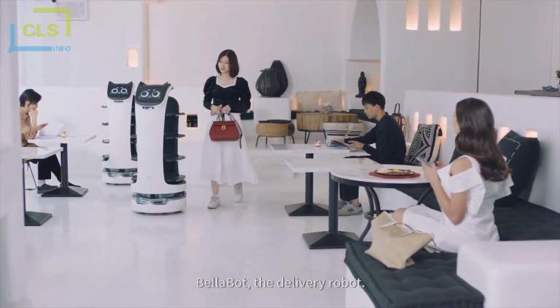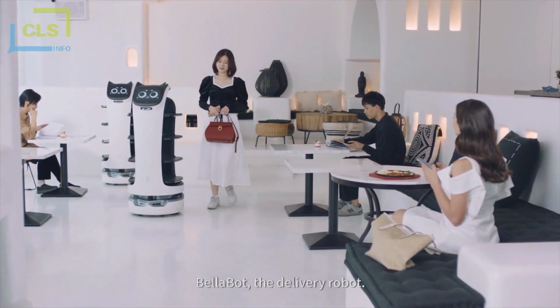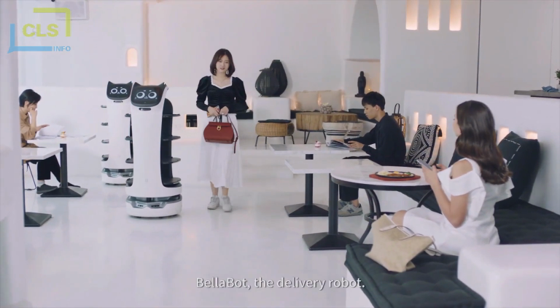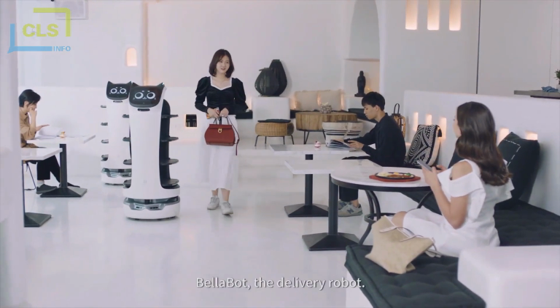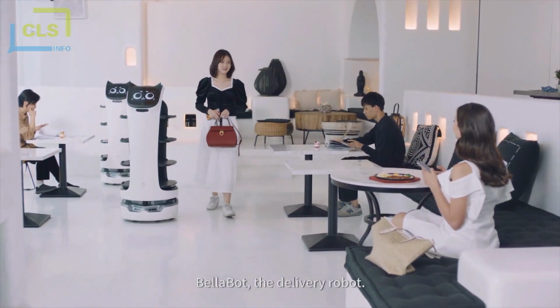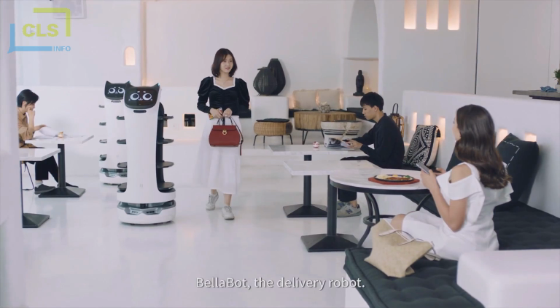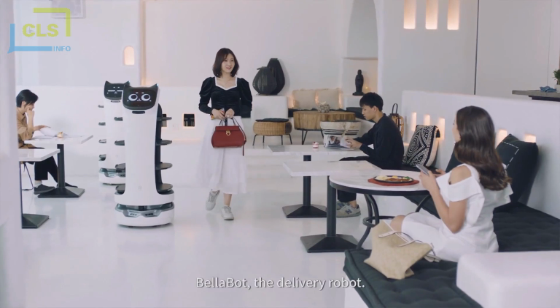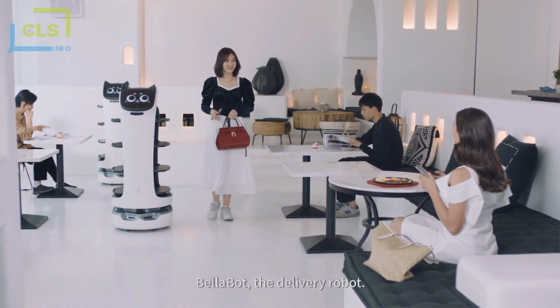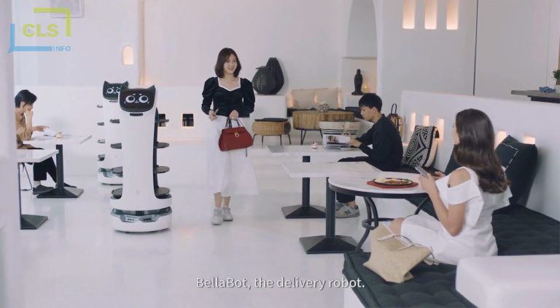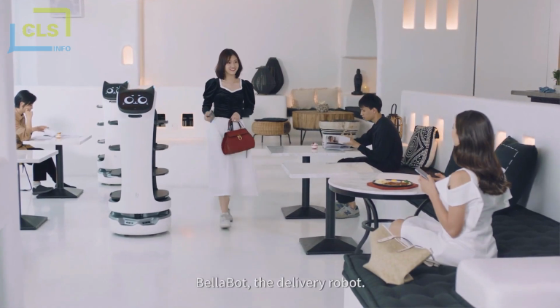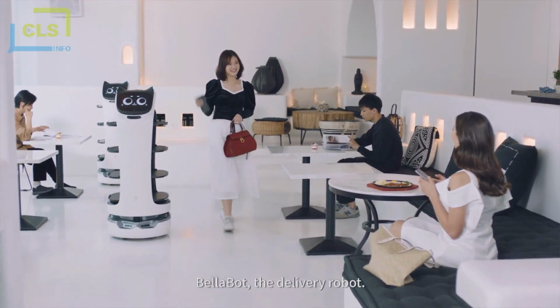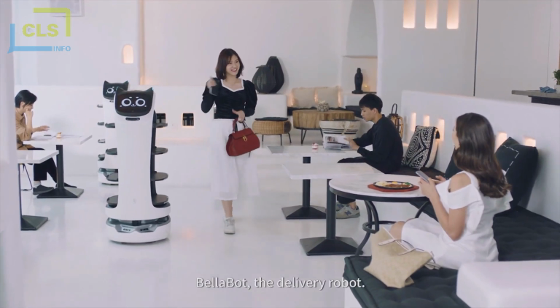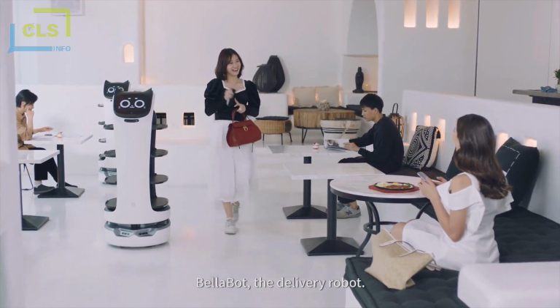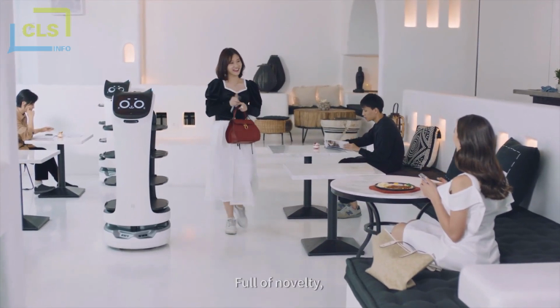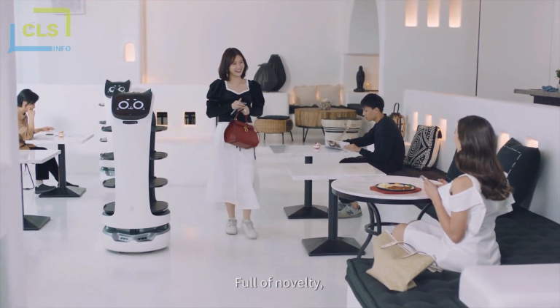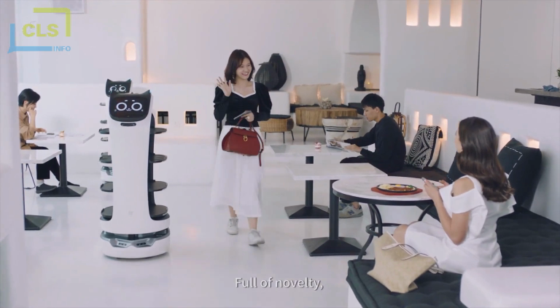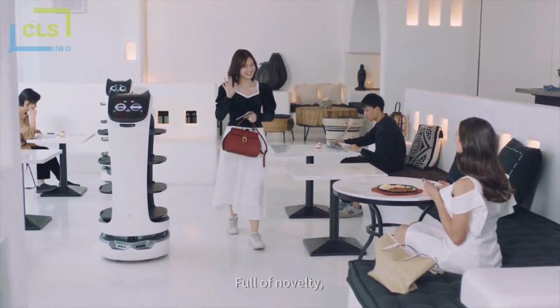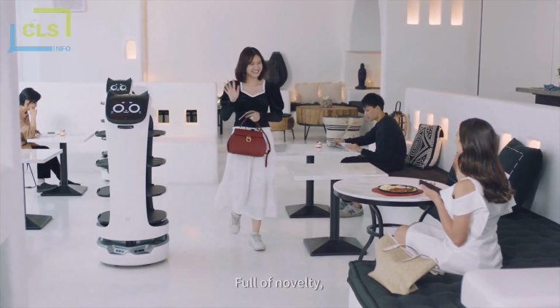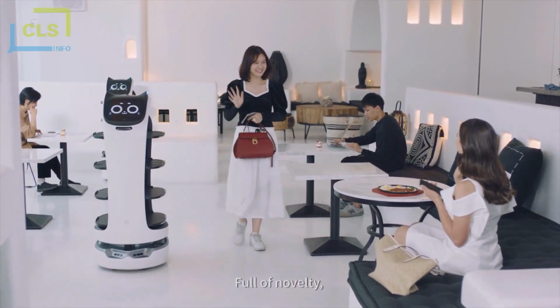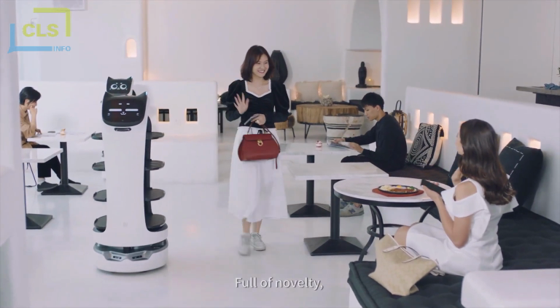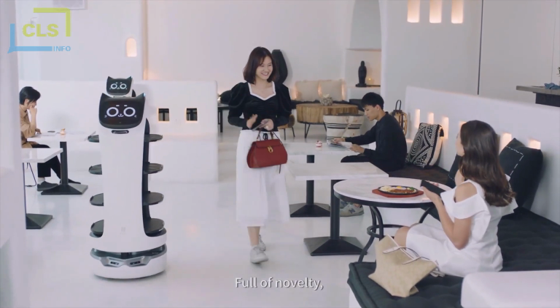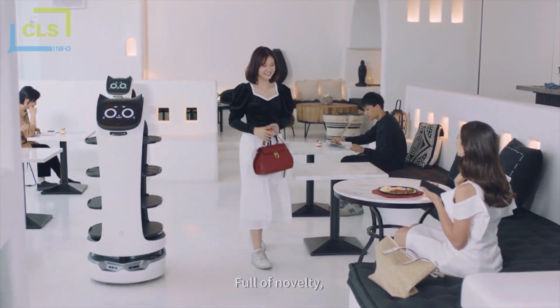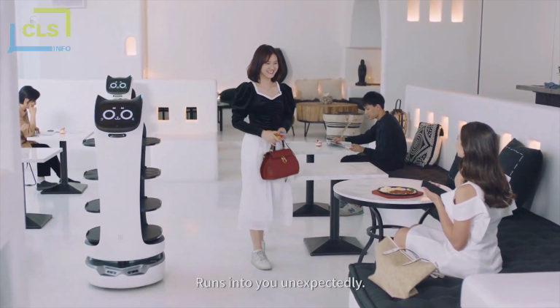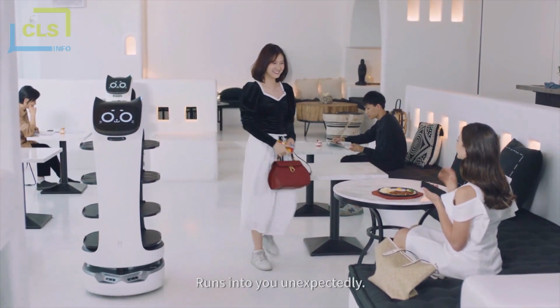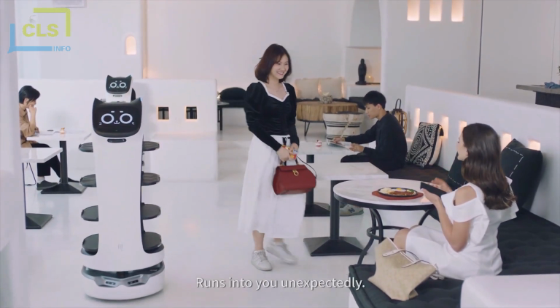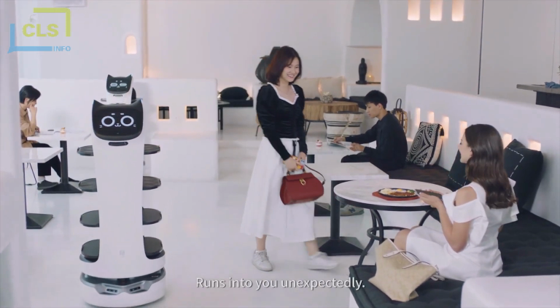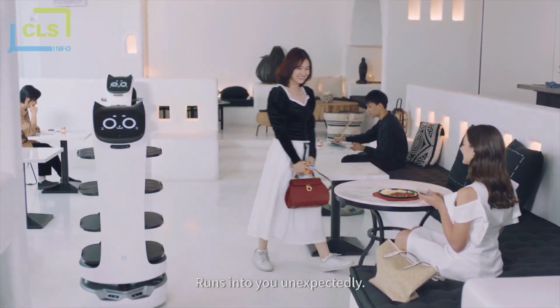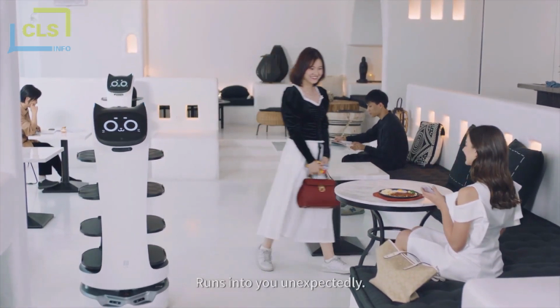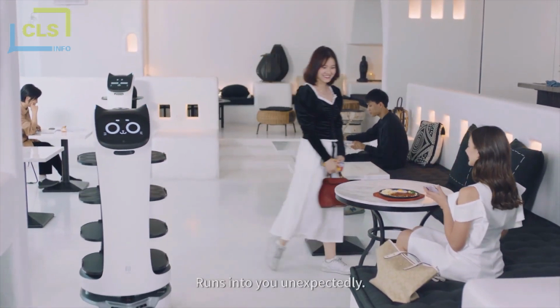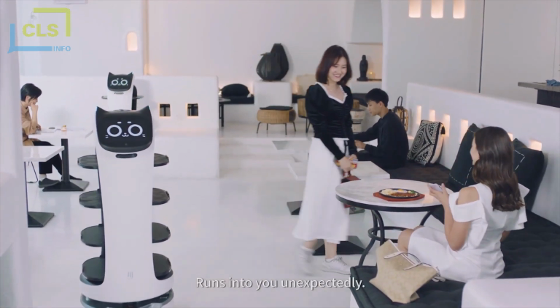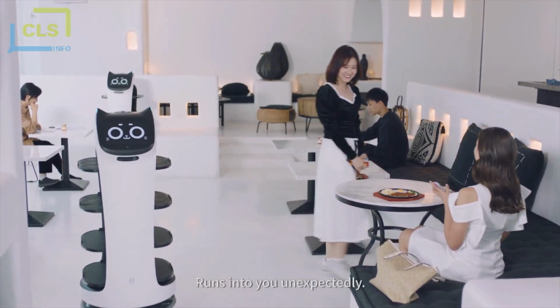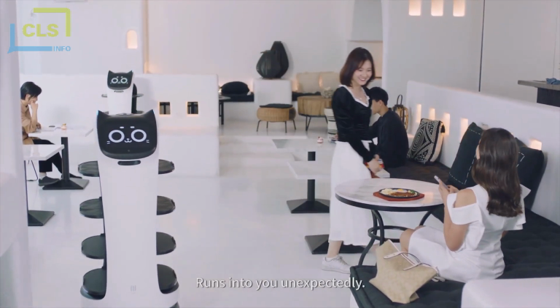Bellabot, the delivery robot — full of novelty, runs into you unexpectedly.